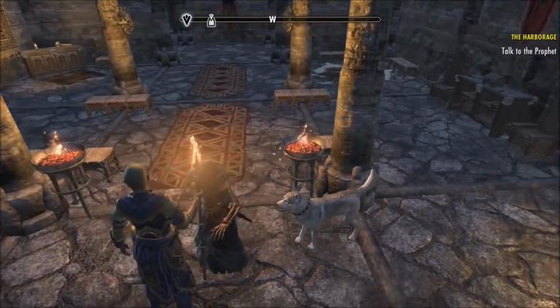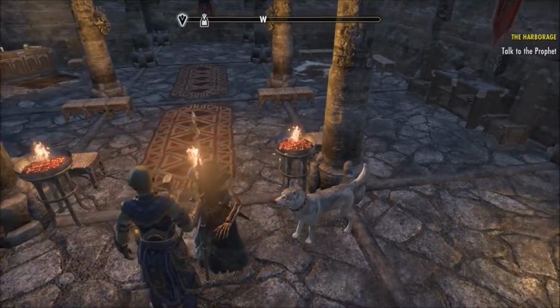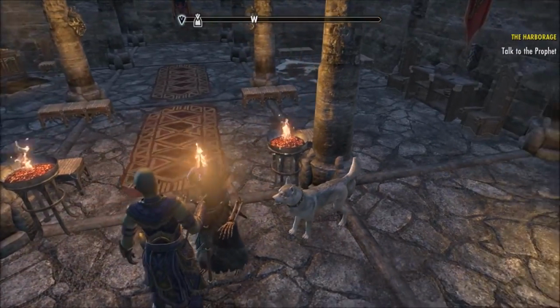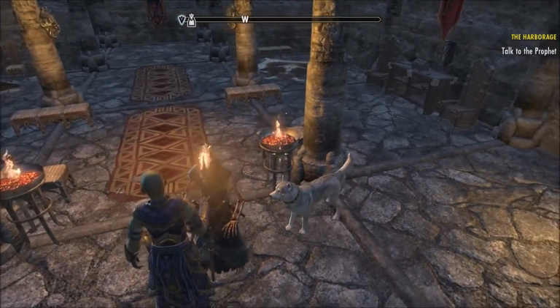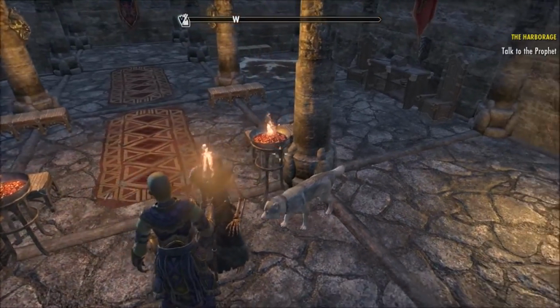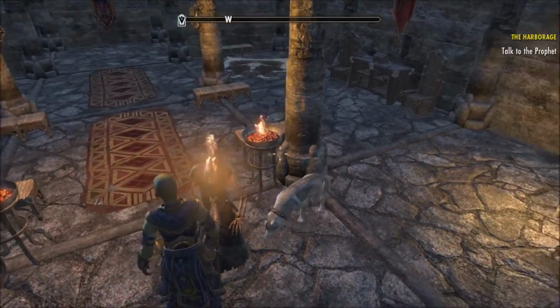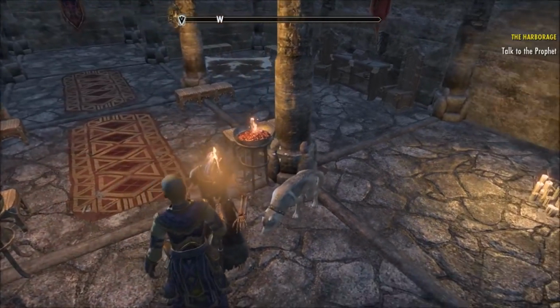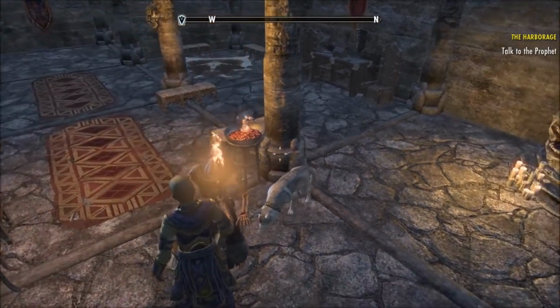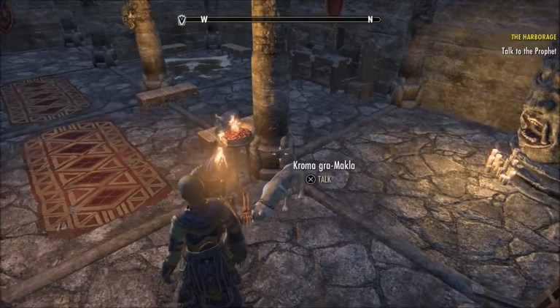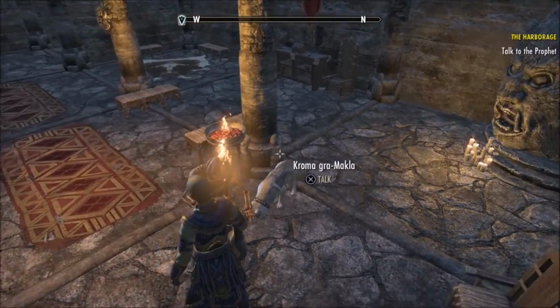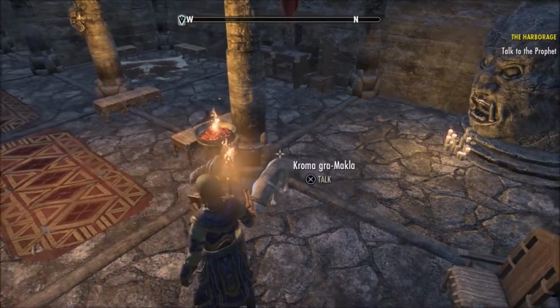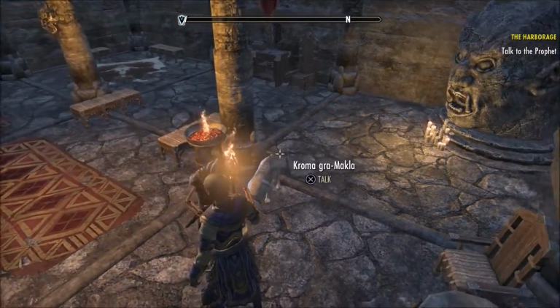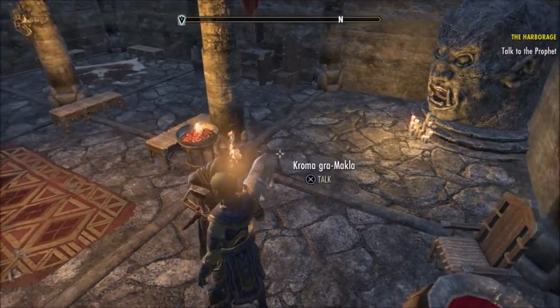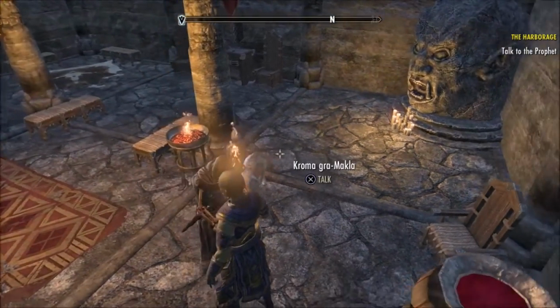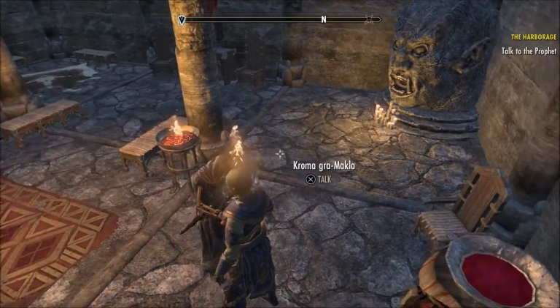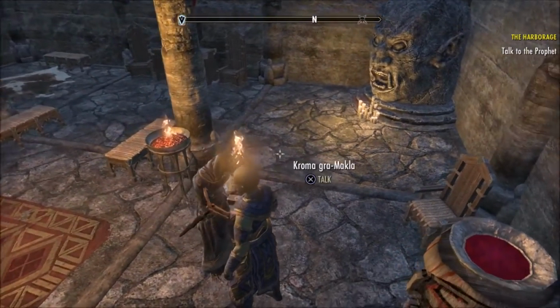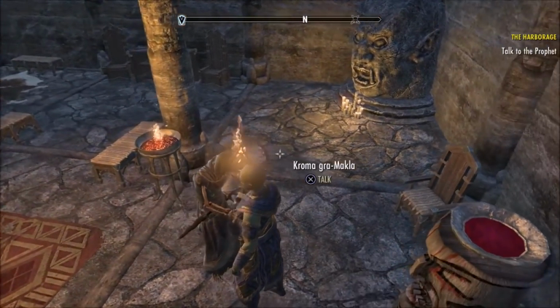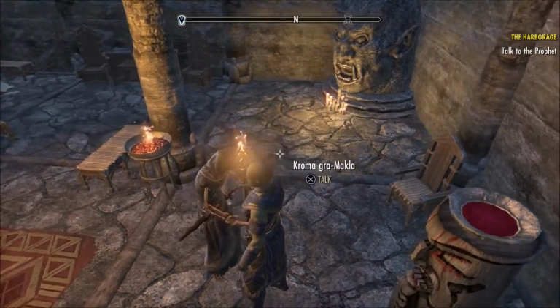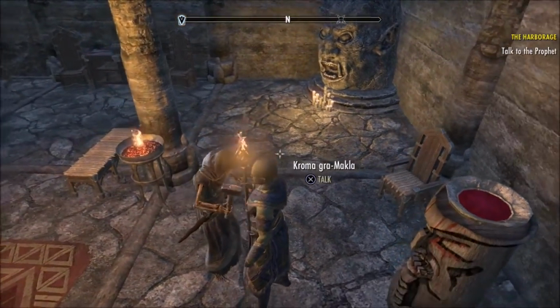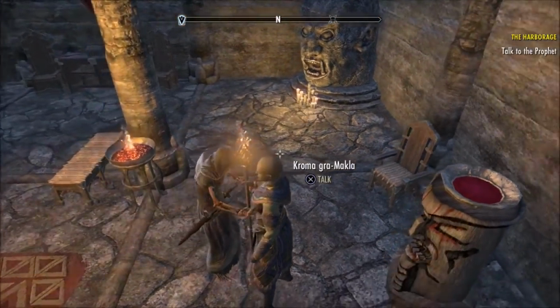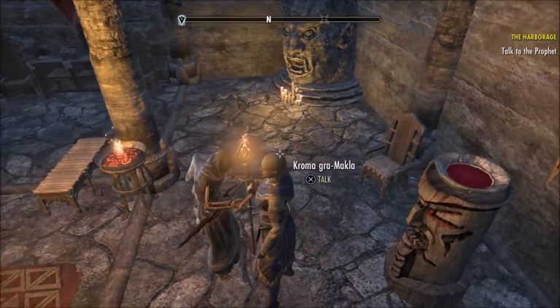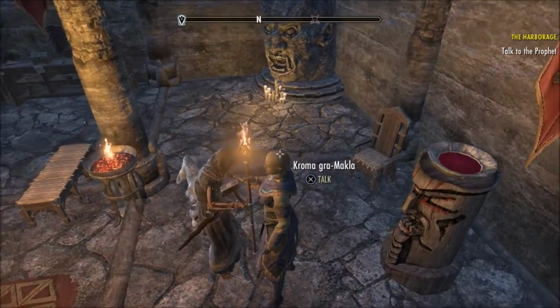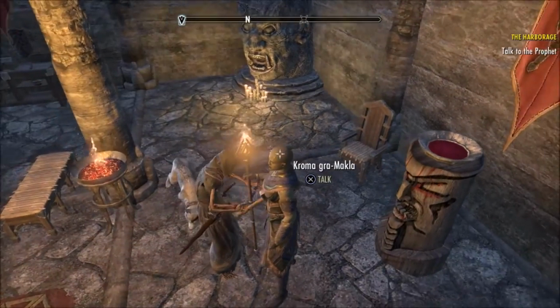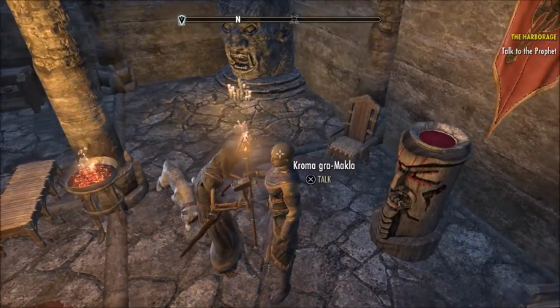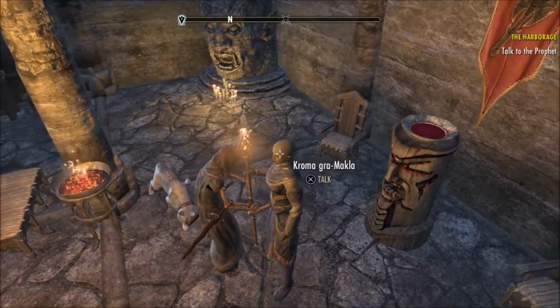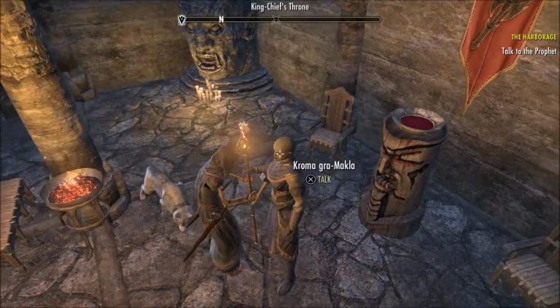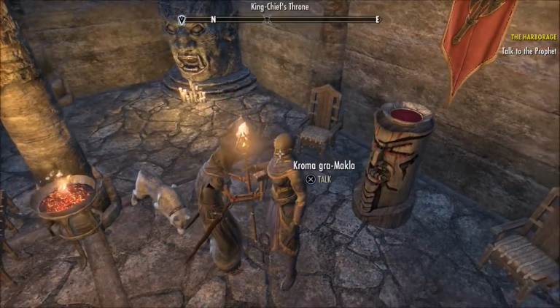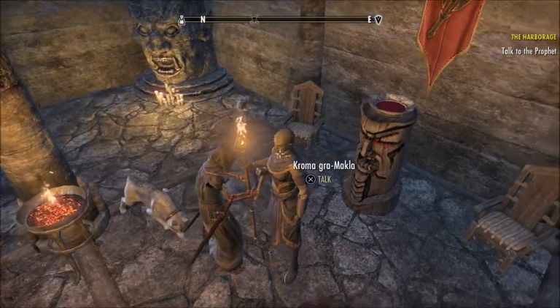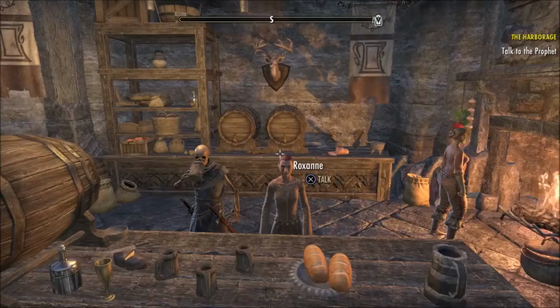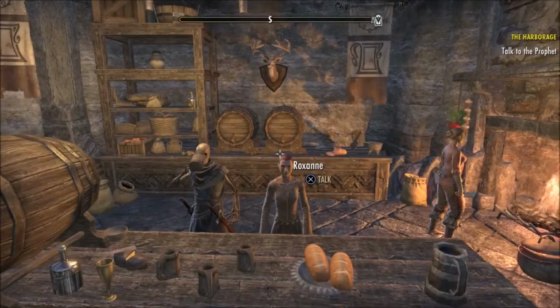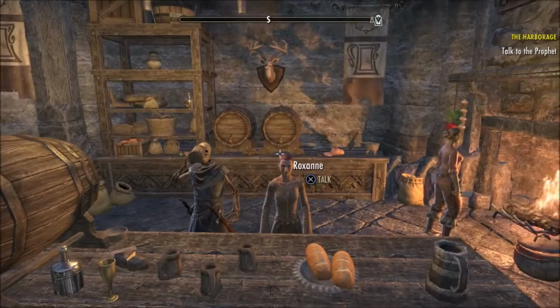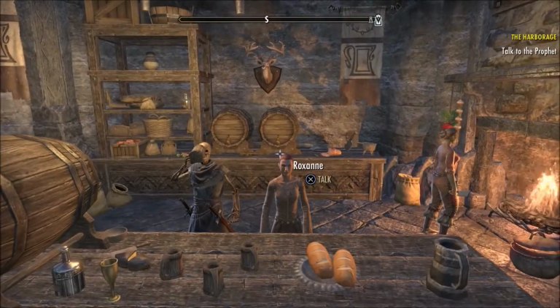You can also get another 10% more experience by marrying that person using a Pledge of Mara. All you have to do is go to a Shrine of Mara and use the Pledge of Mara on that person.